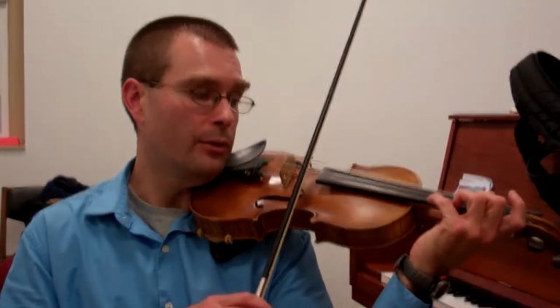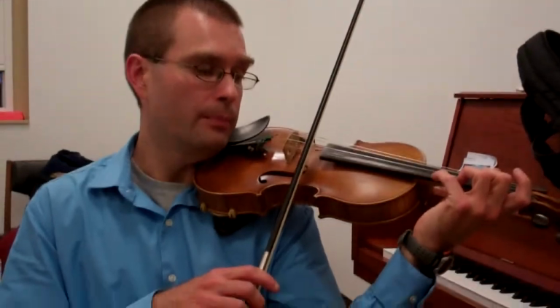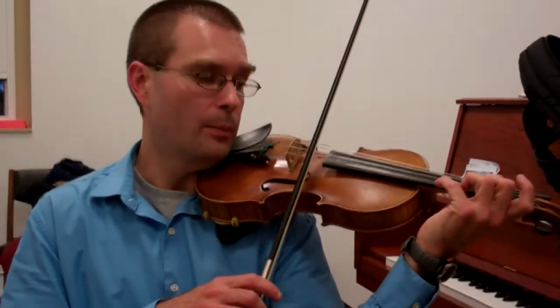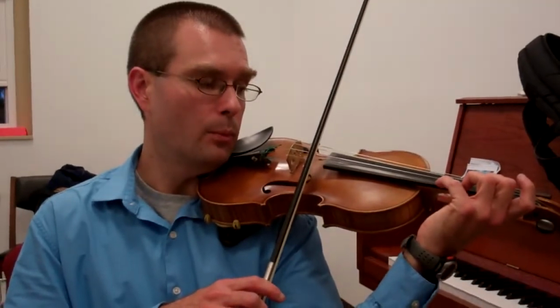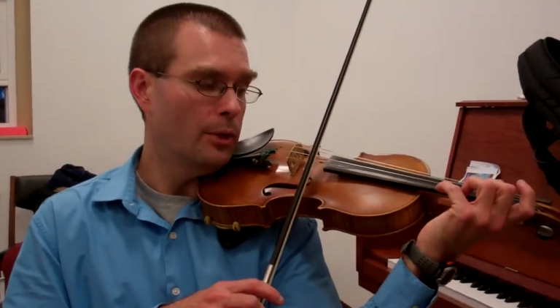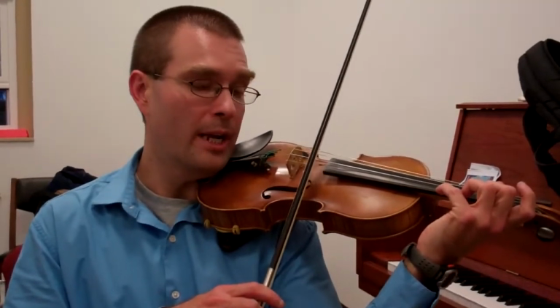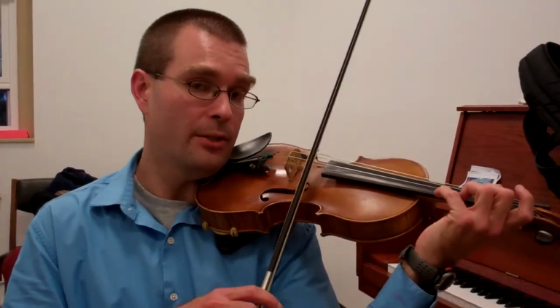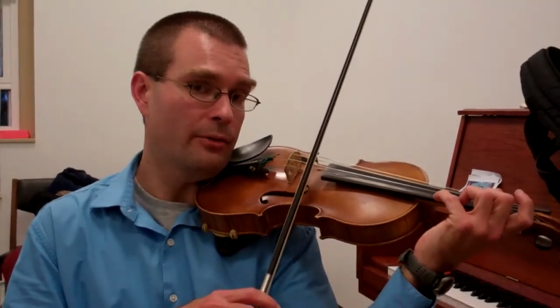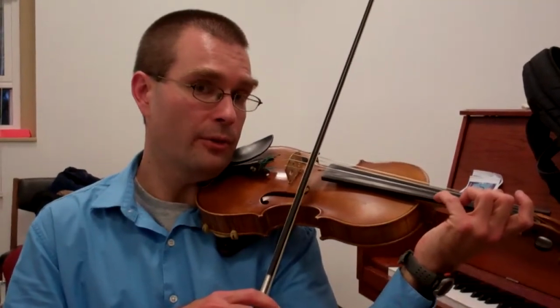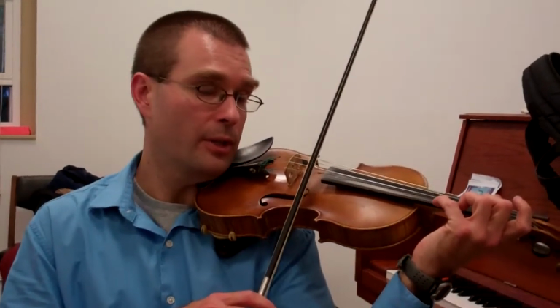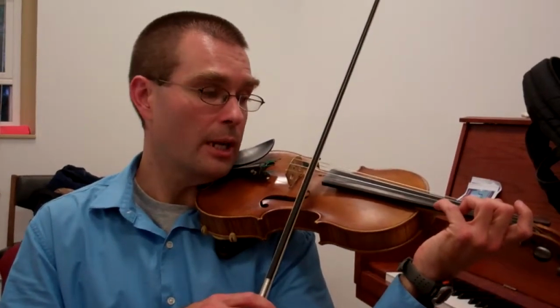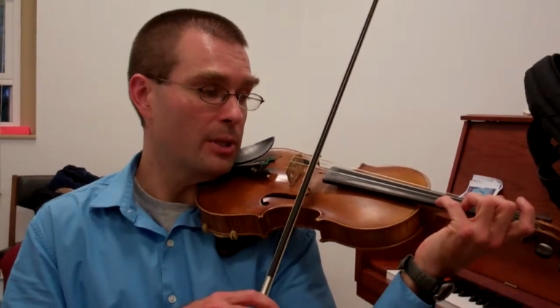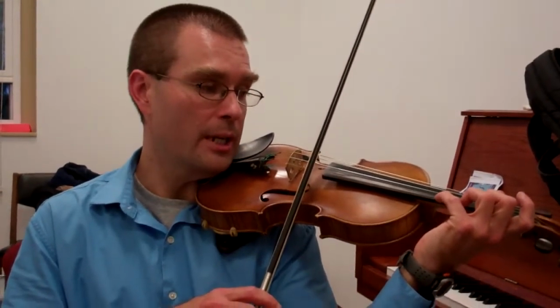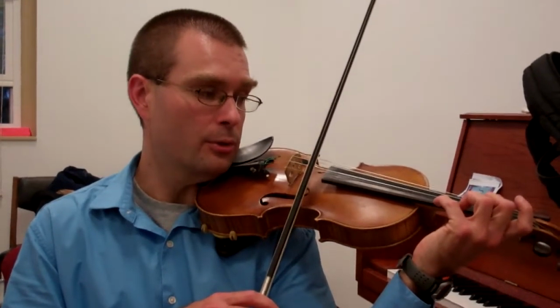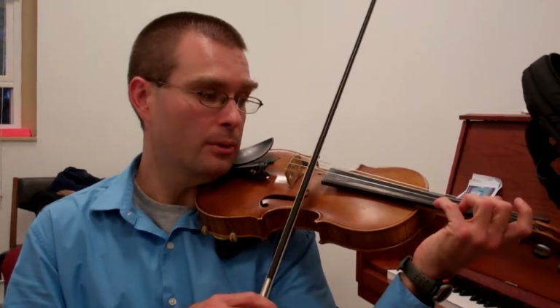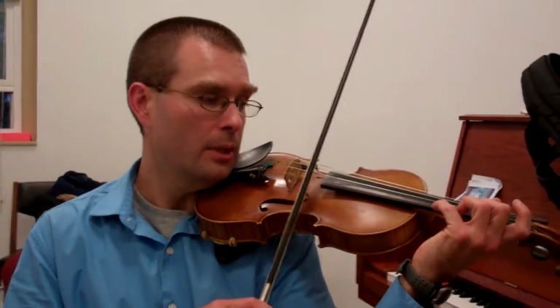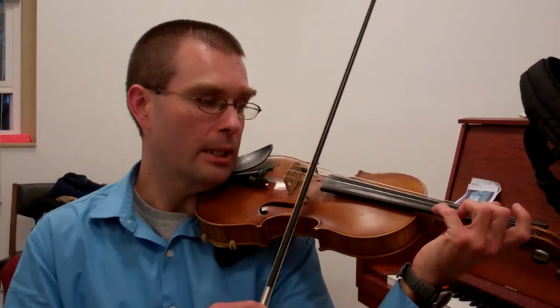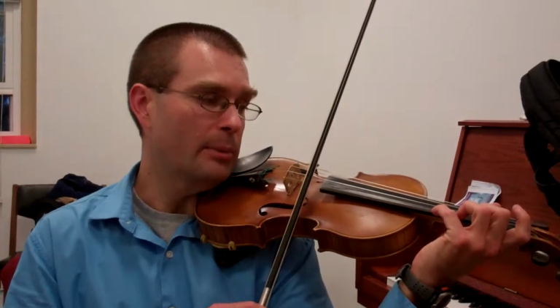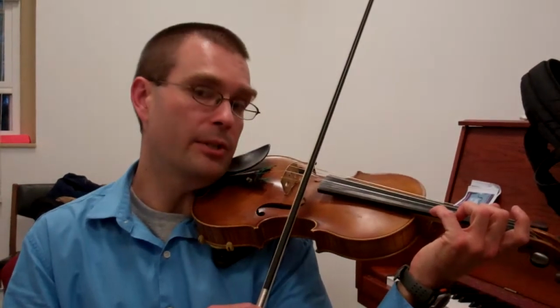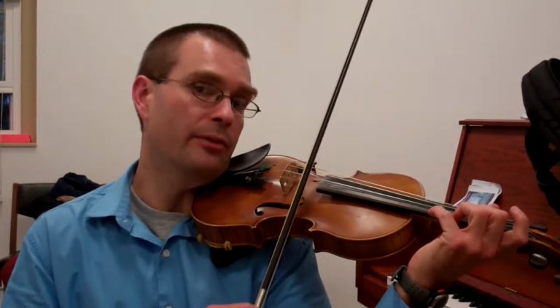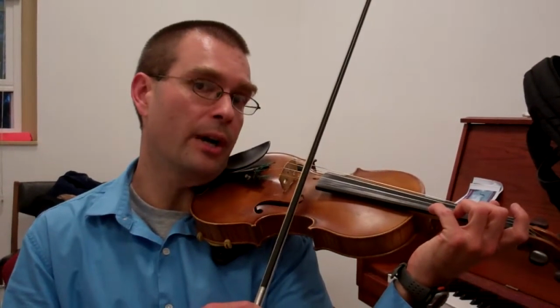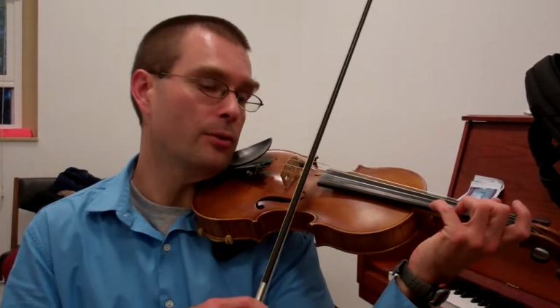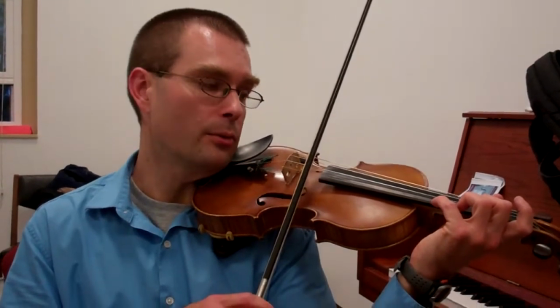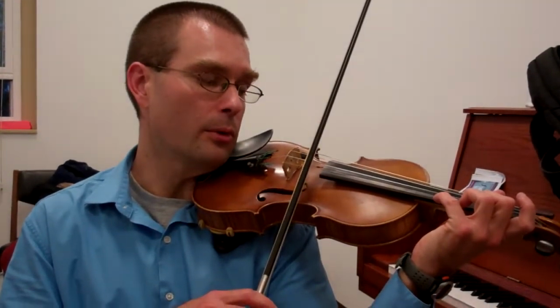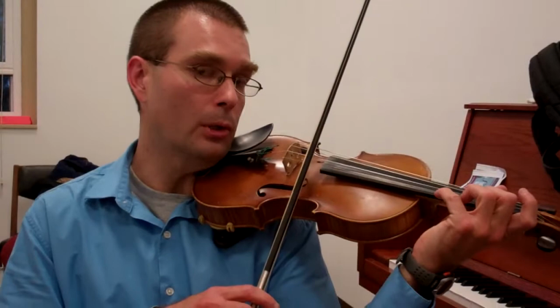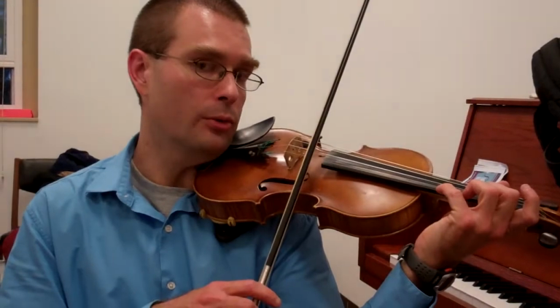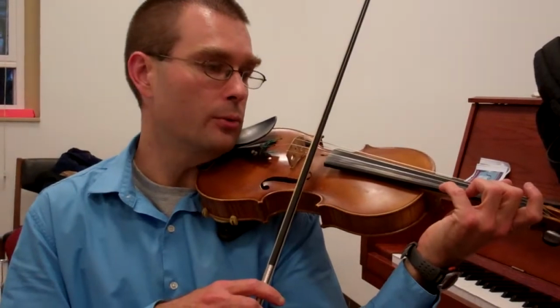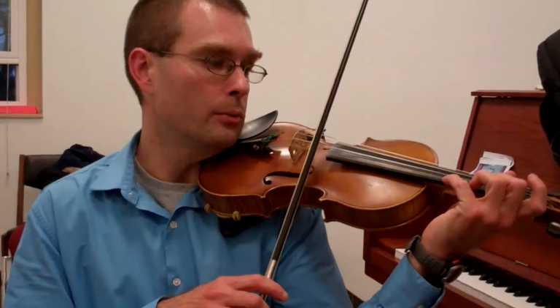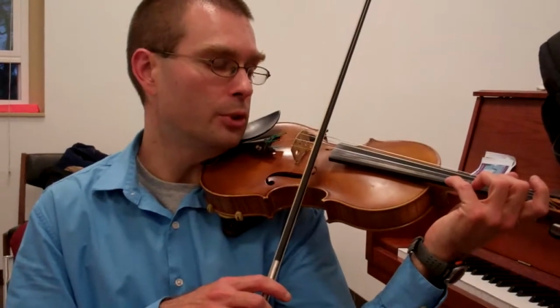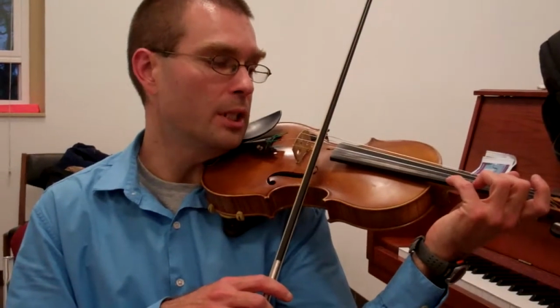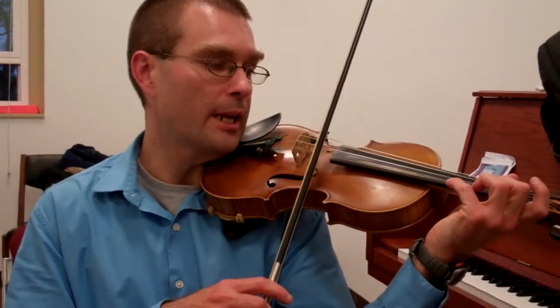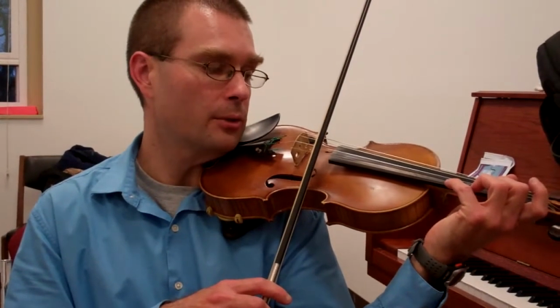When your hand is in front for the high B natural, it'll be easy to find your low 2 G natural.